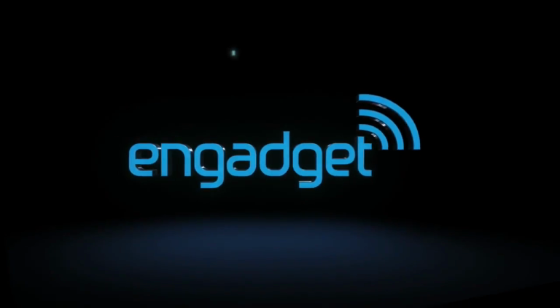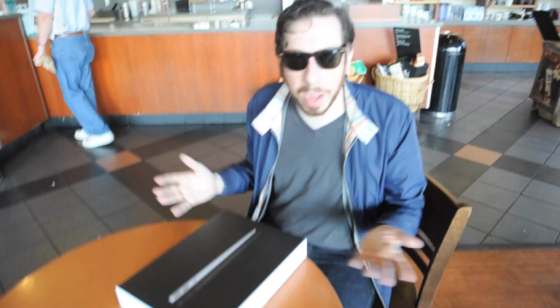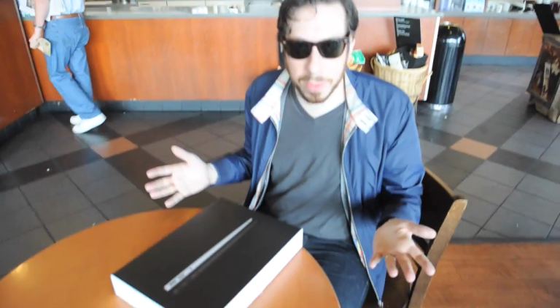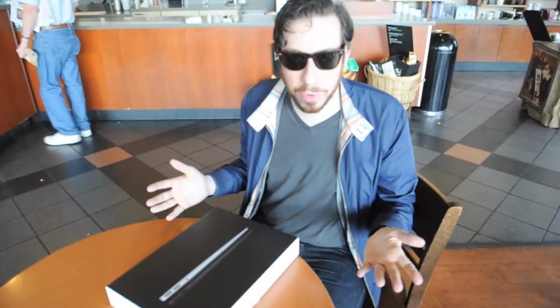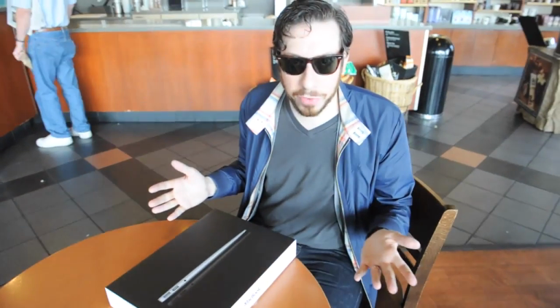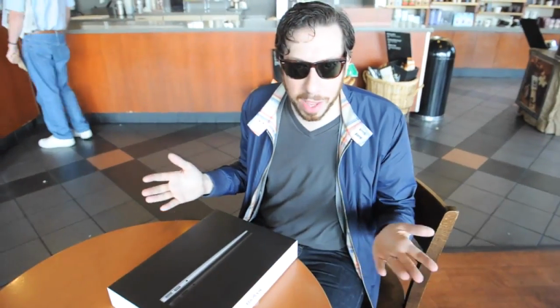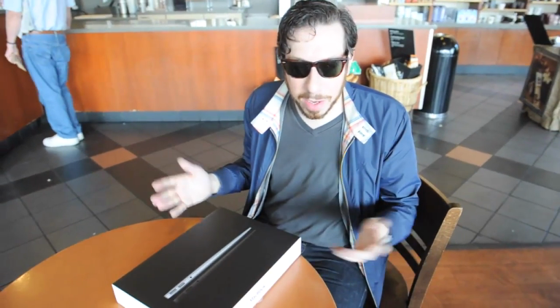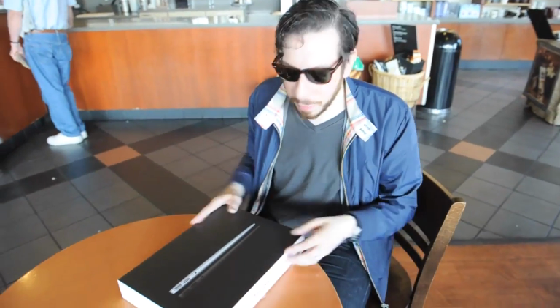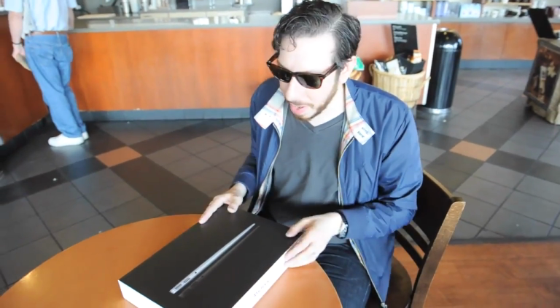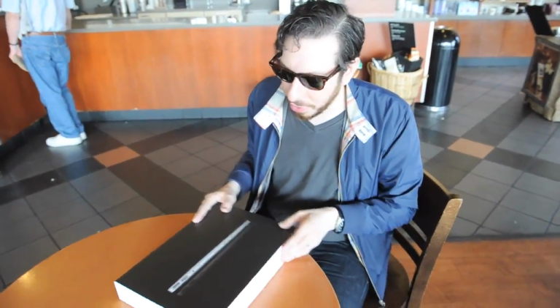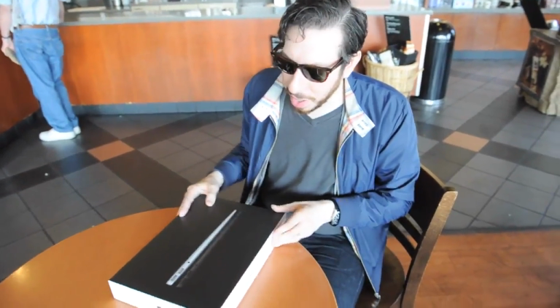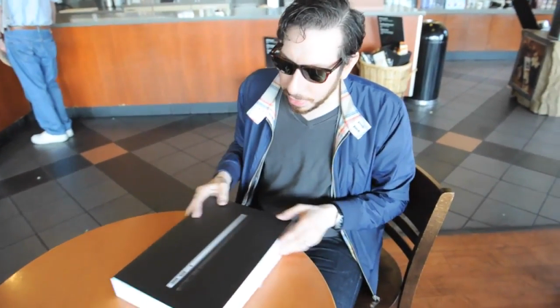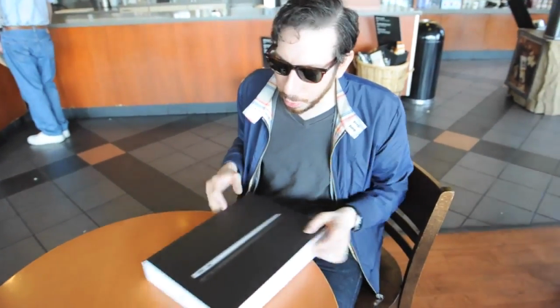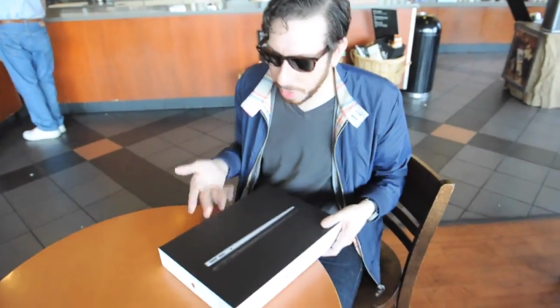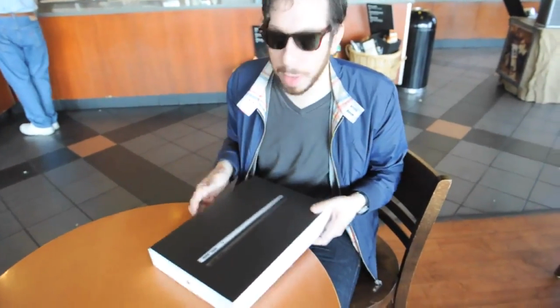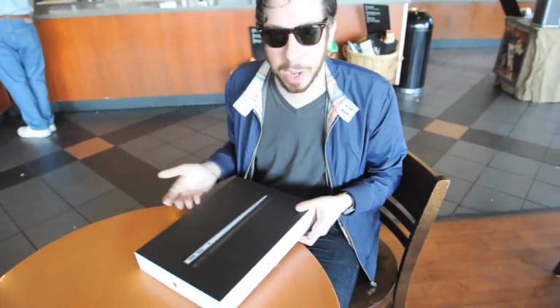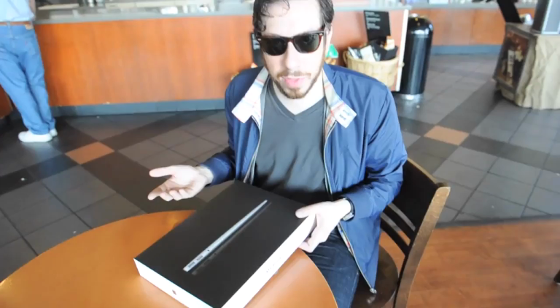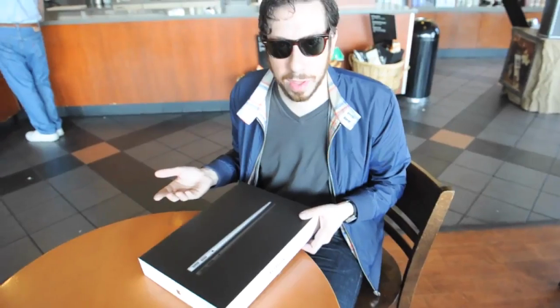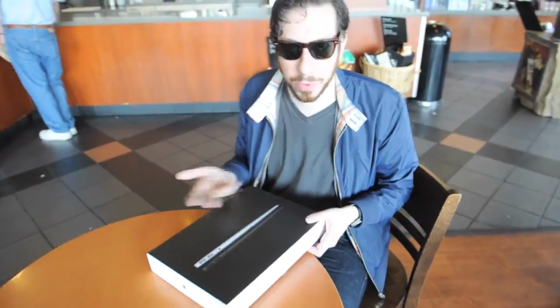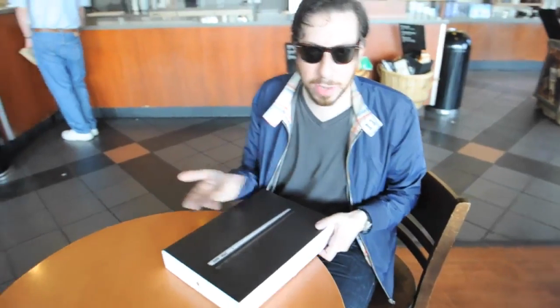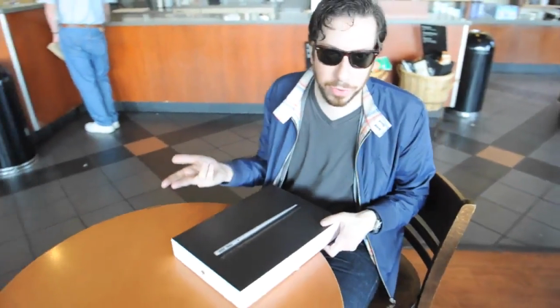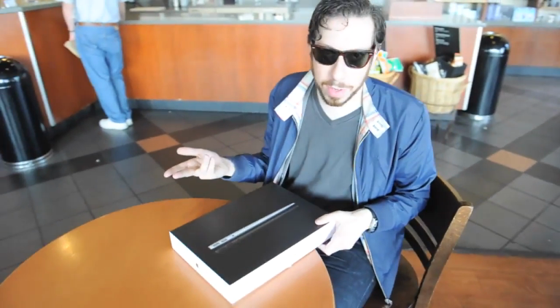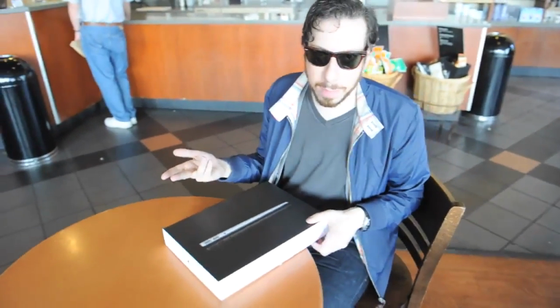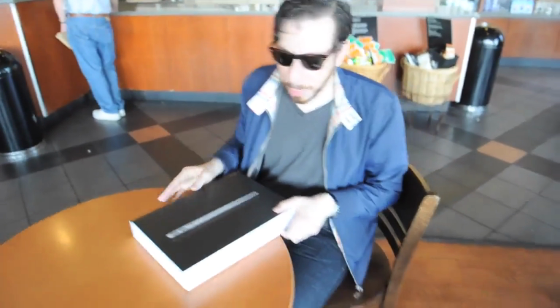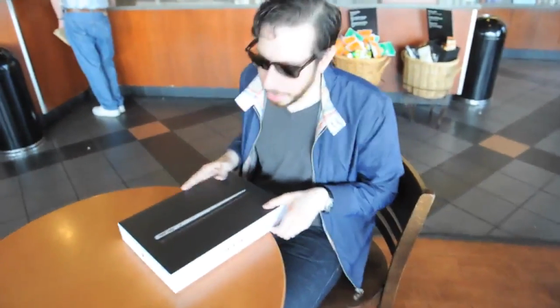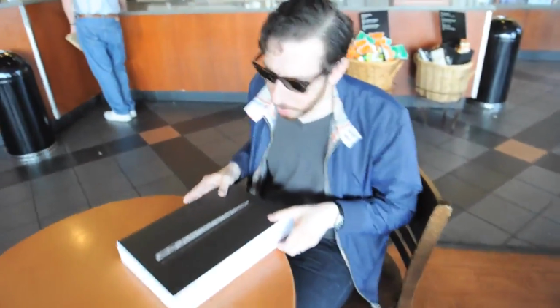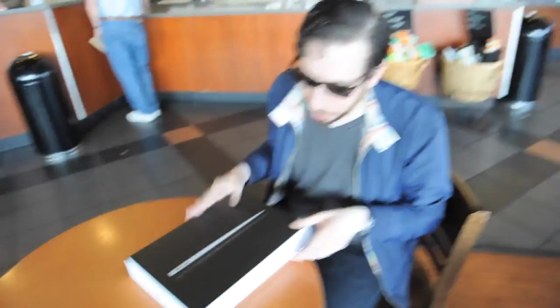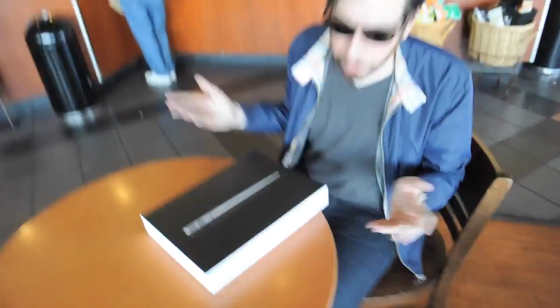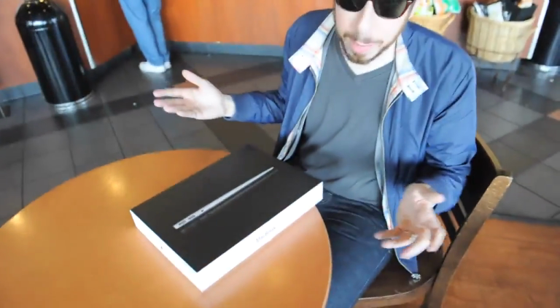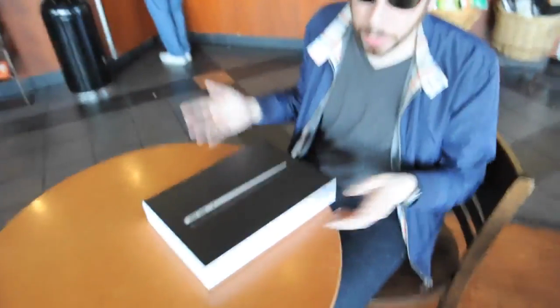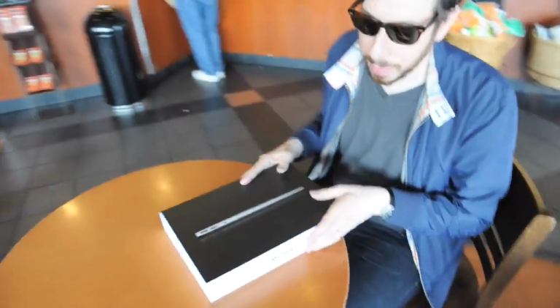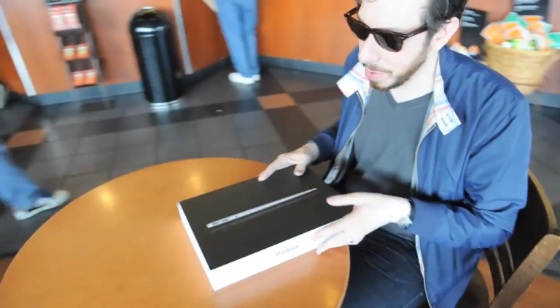Hey, this is Josh again from Engadget. So we want to unbox the 13-inch MacBook Air as well, since we had both in here.